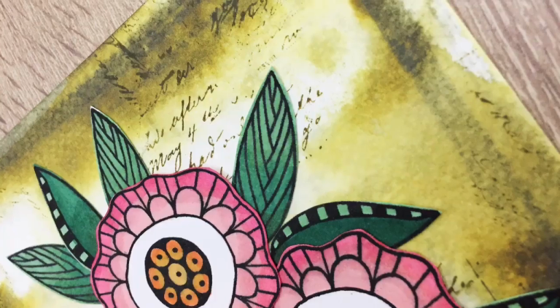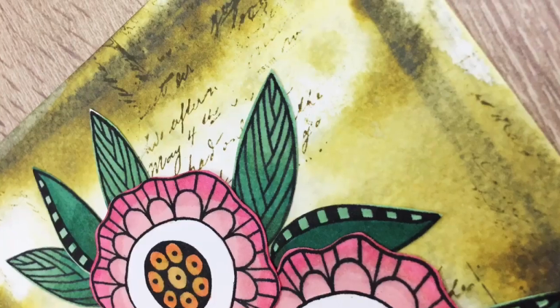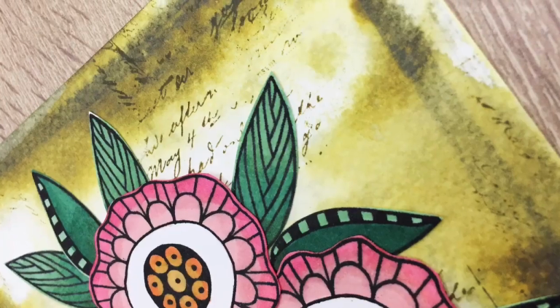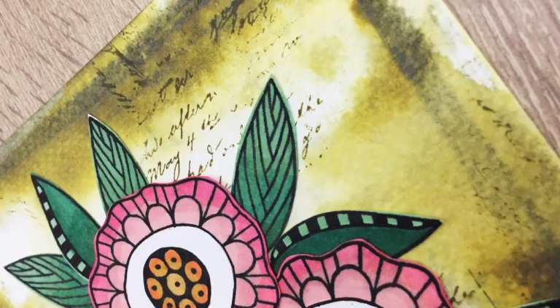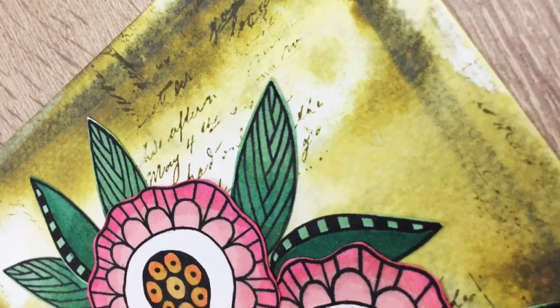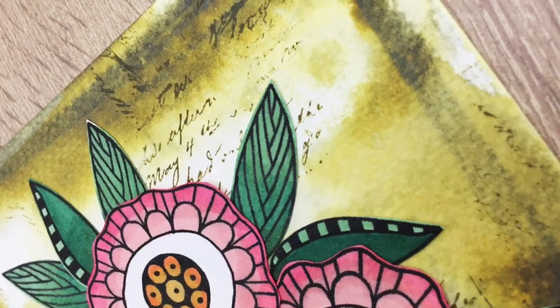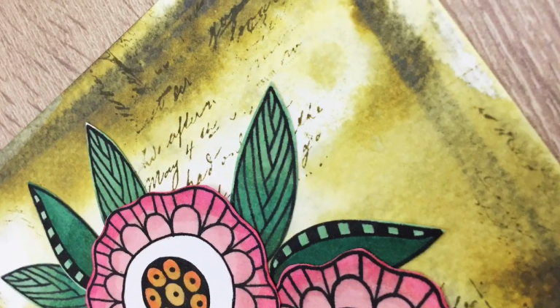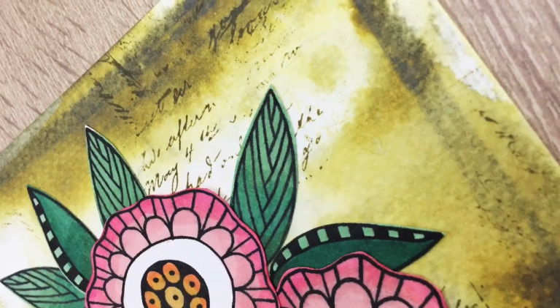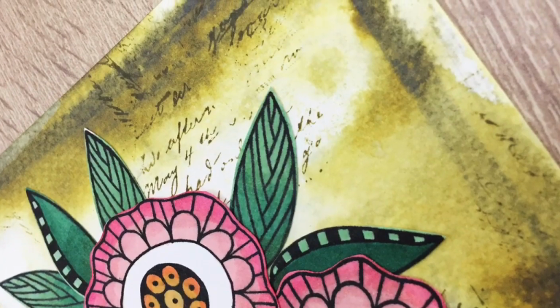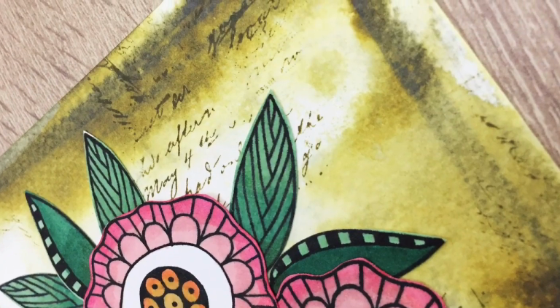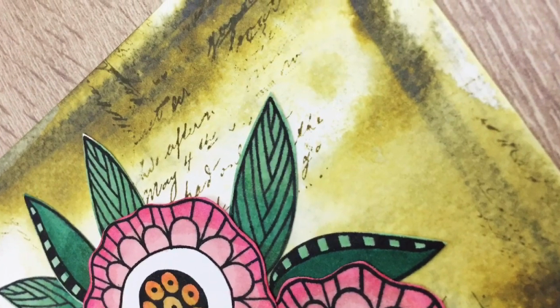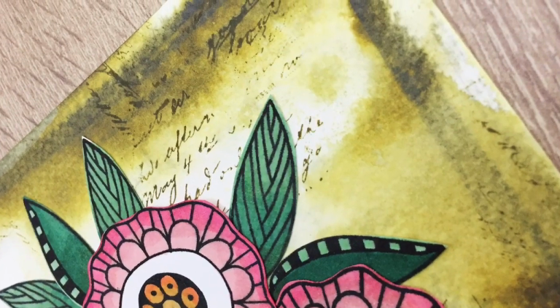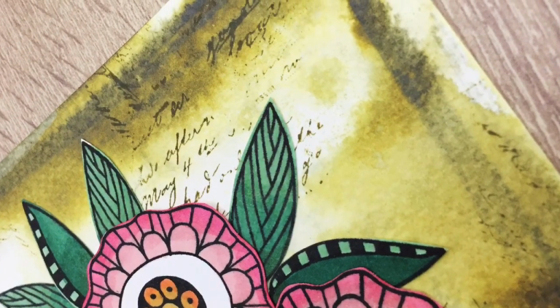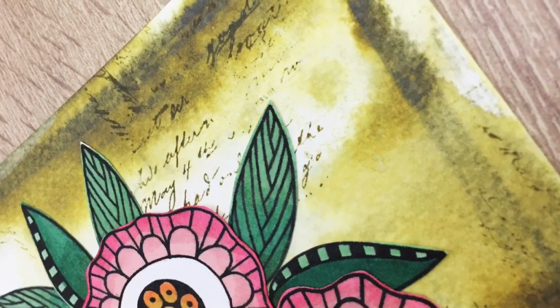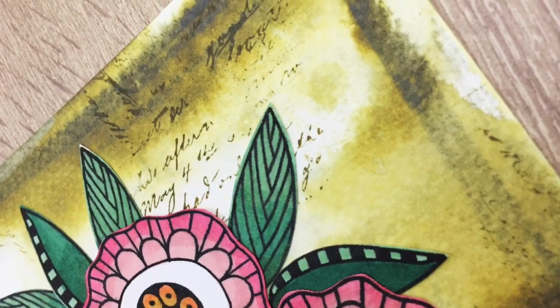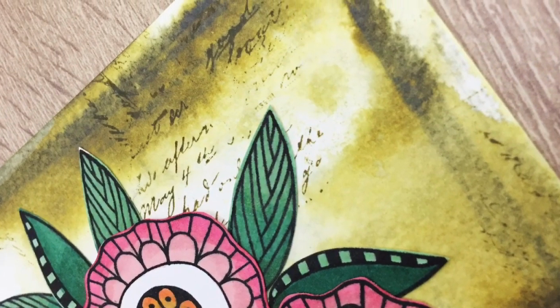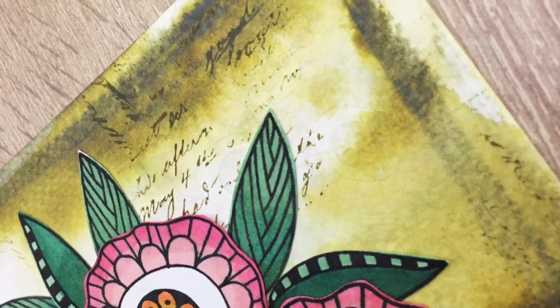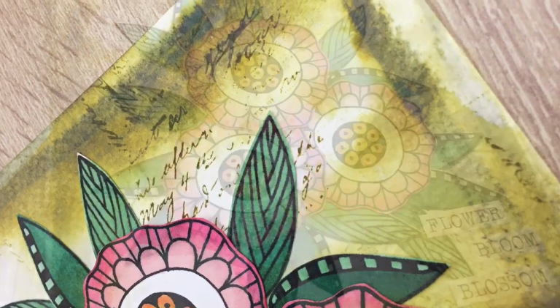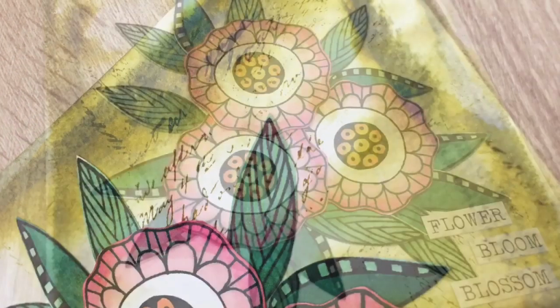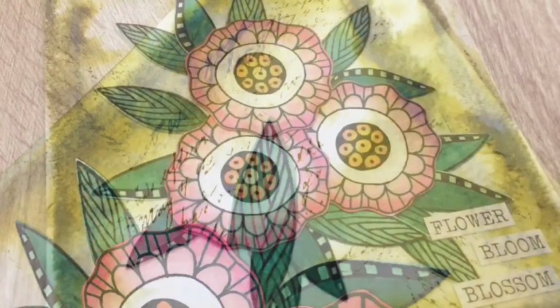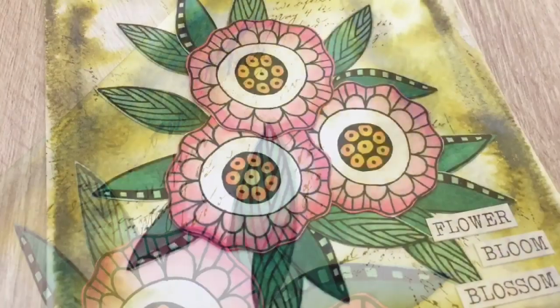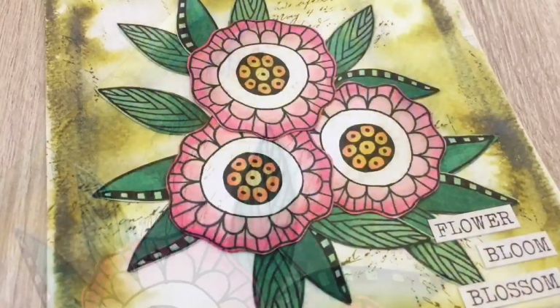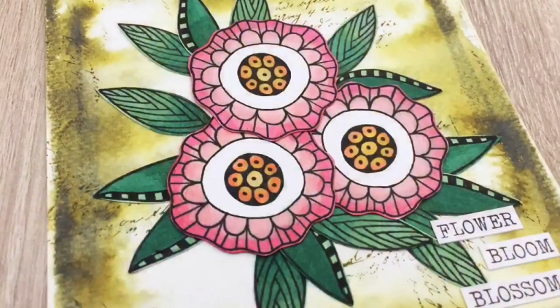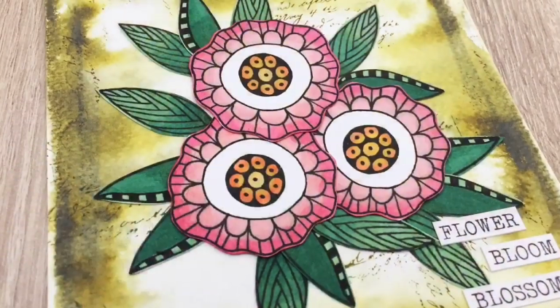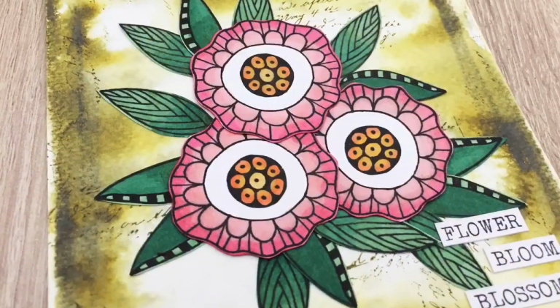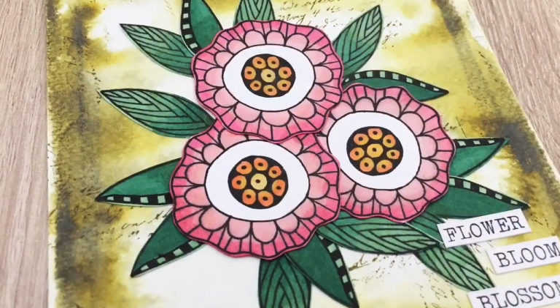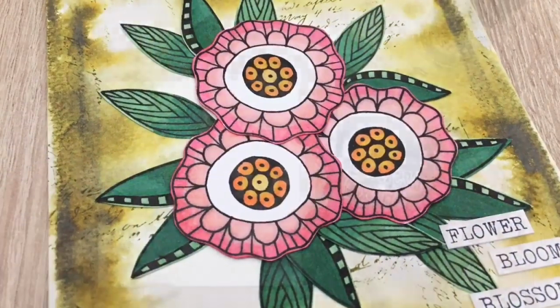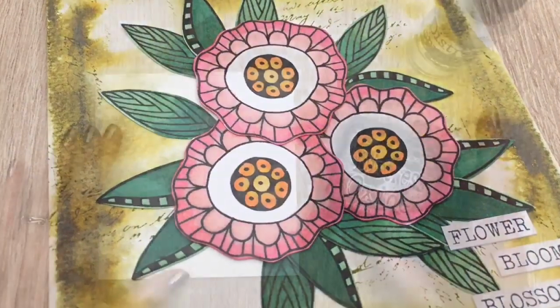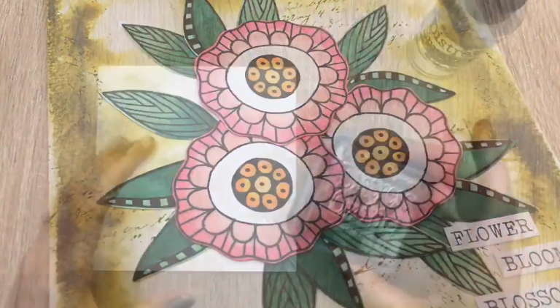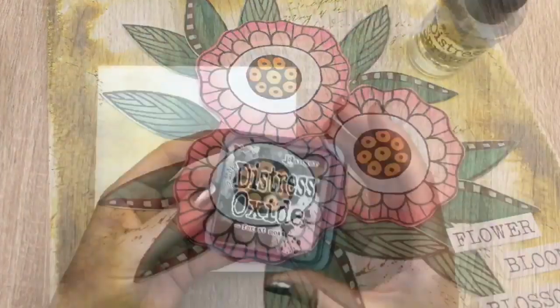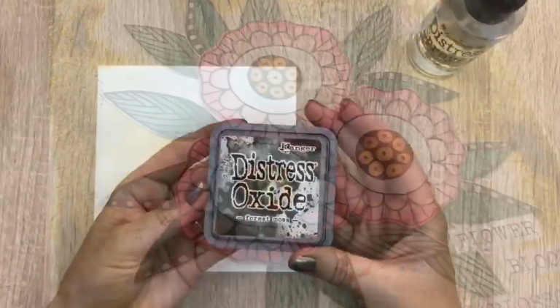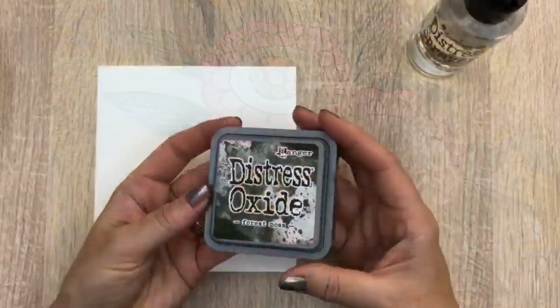Hi, I'm Geri from Geri's Craft Room and in this video I'm going to make another Art Journal page for my mini album.